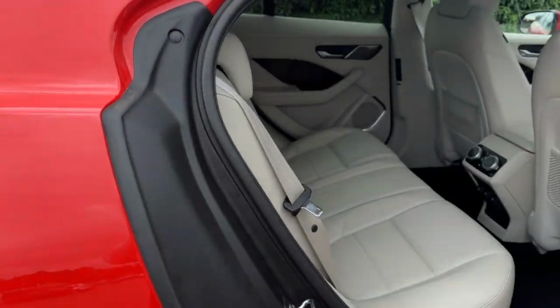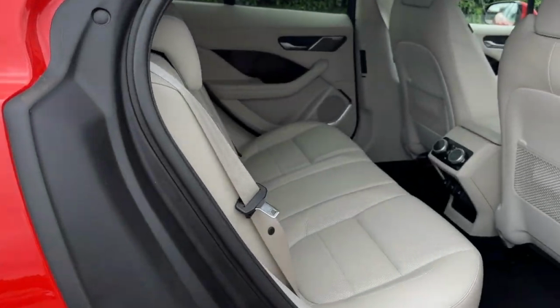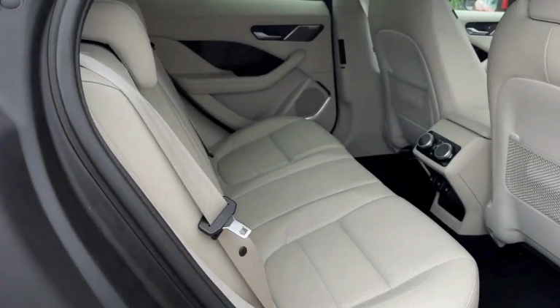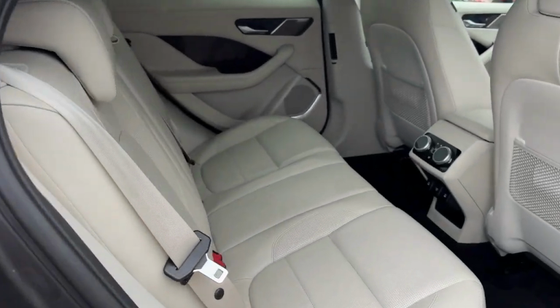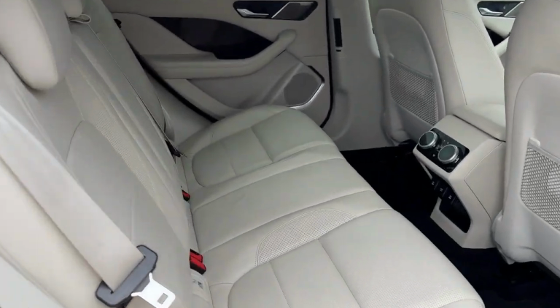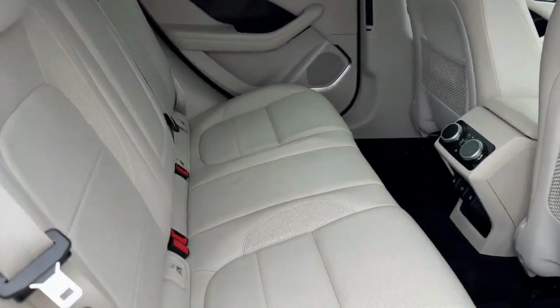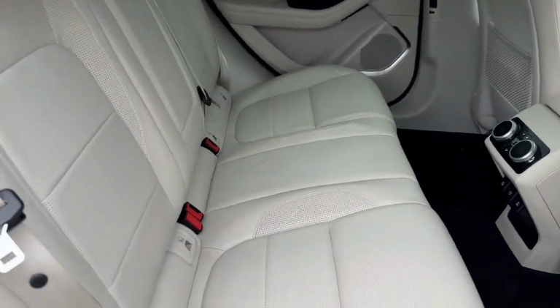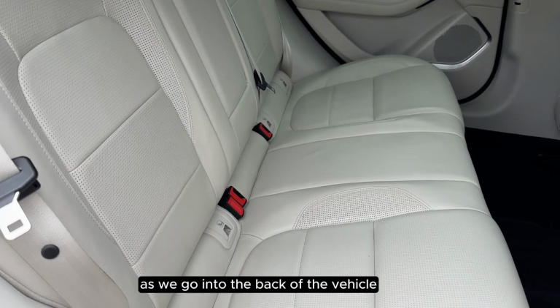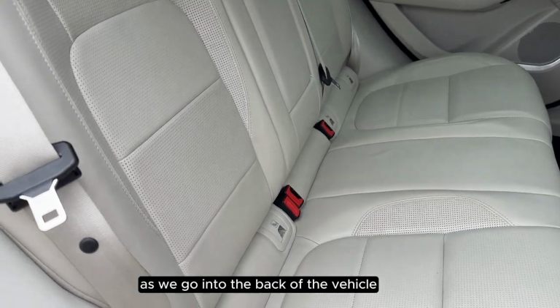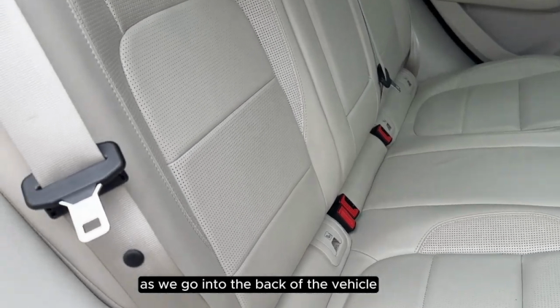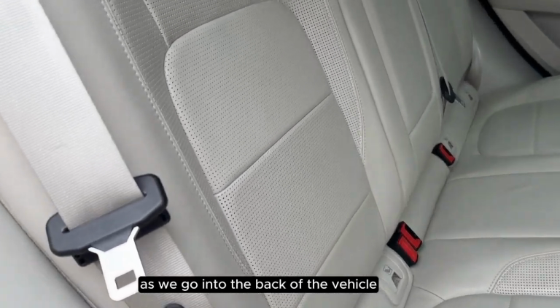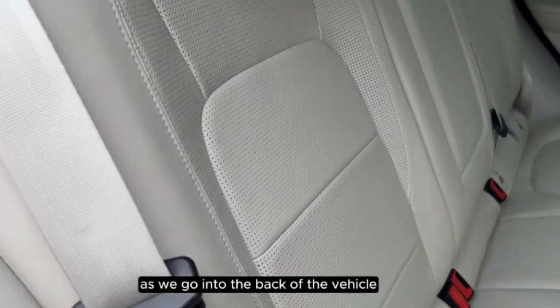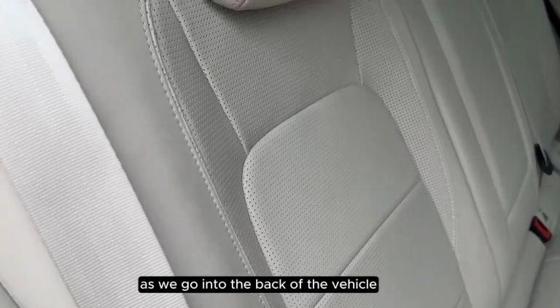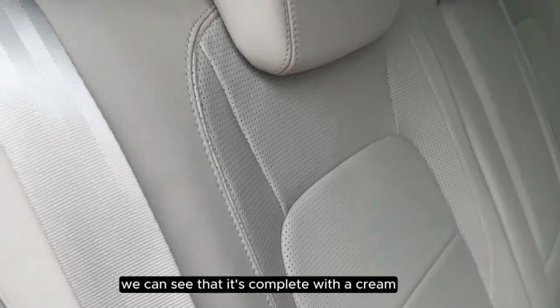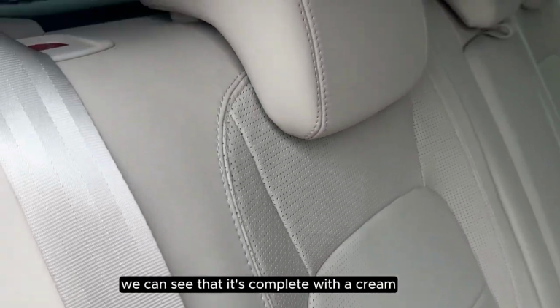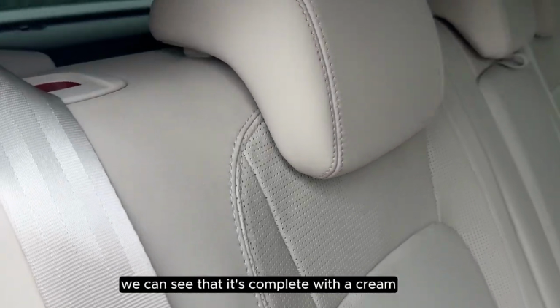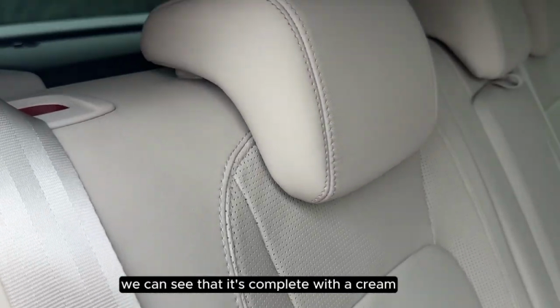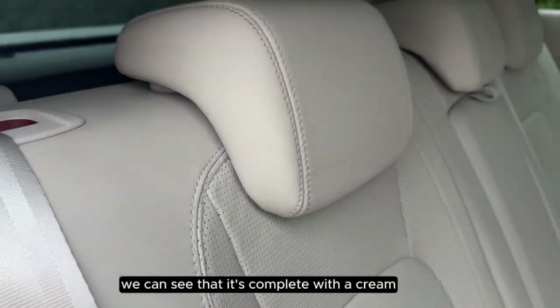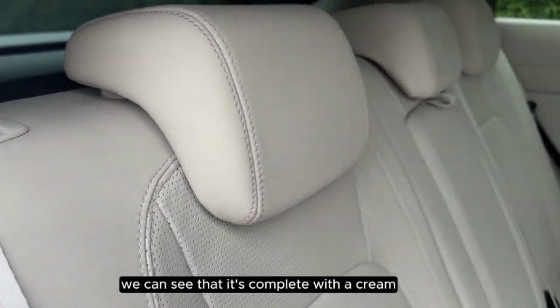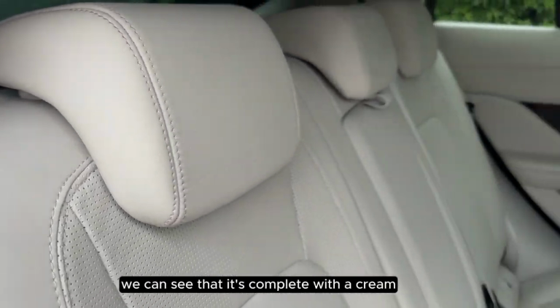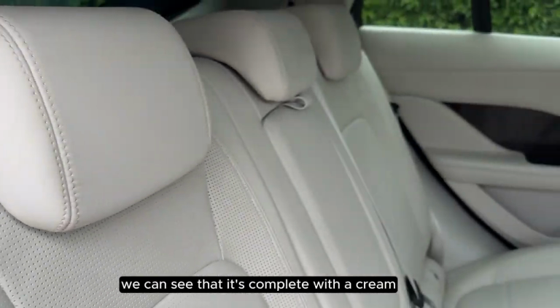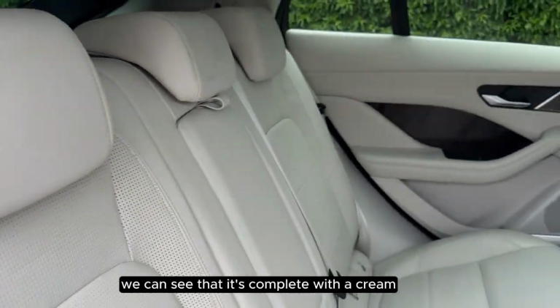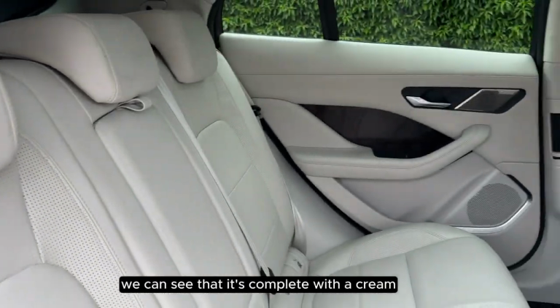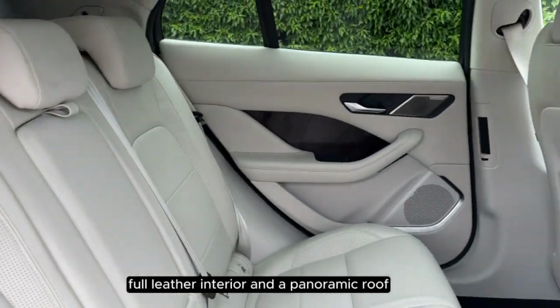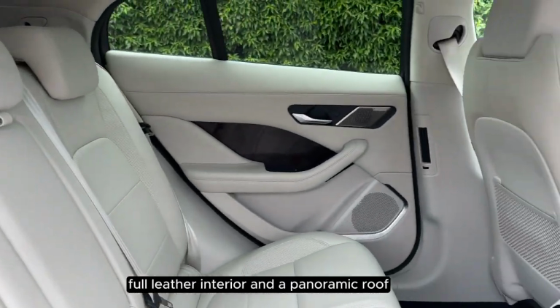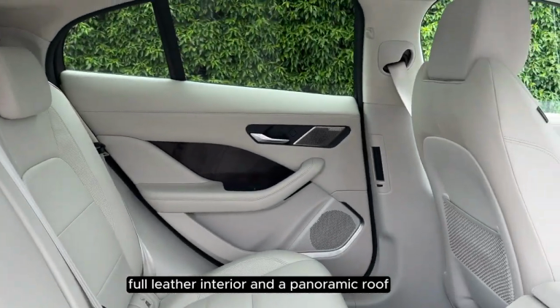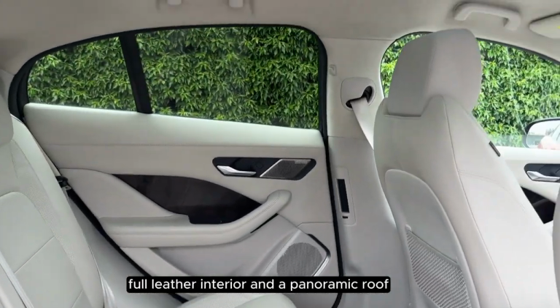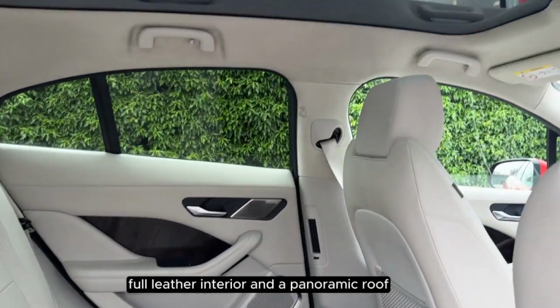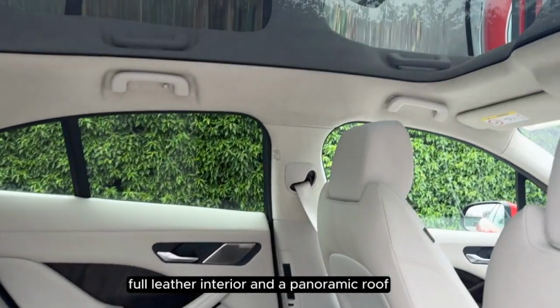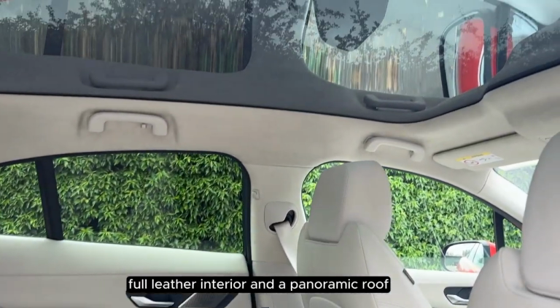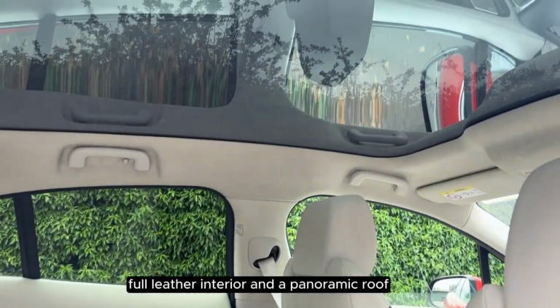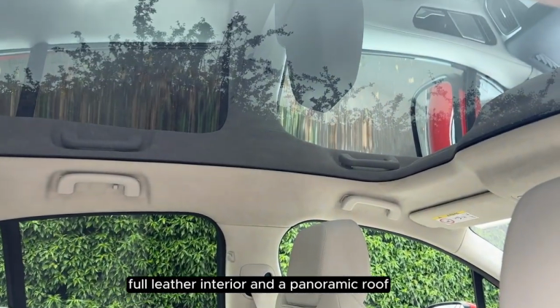As we go into the back of the vehicle we can see that it's complete with a cream full leather interior and a panoramic roof.